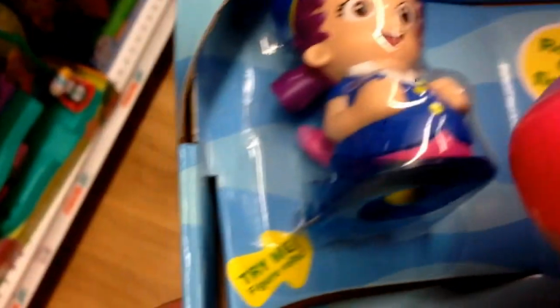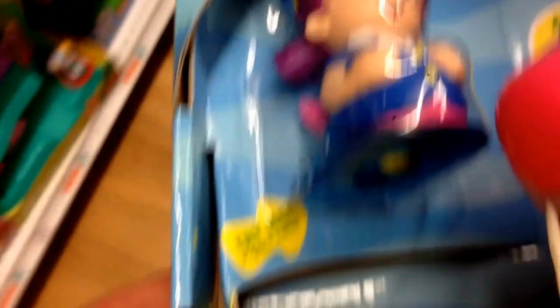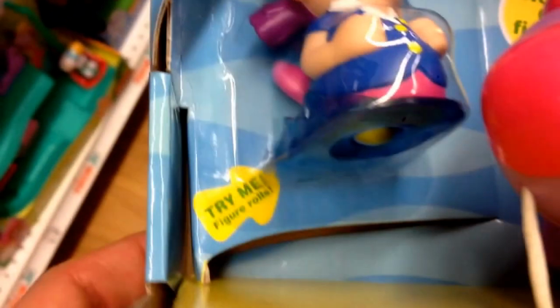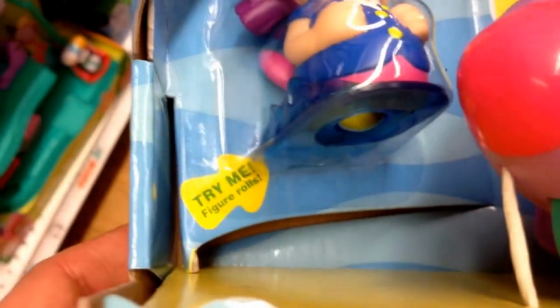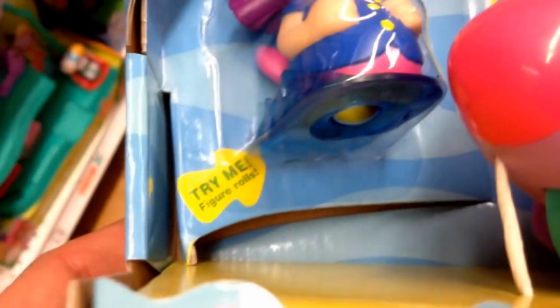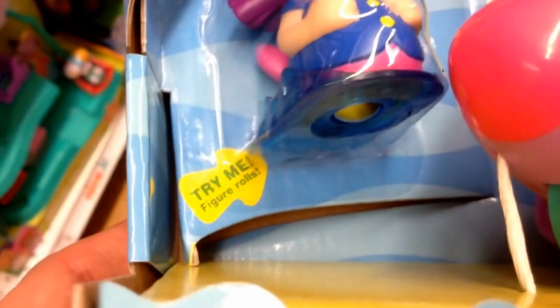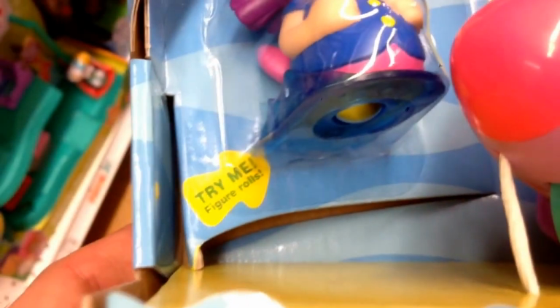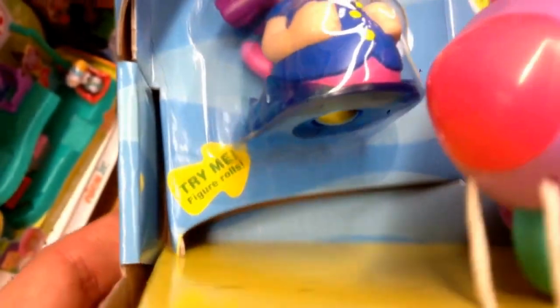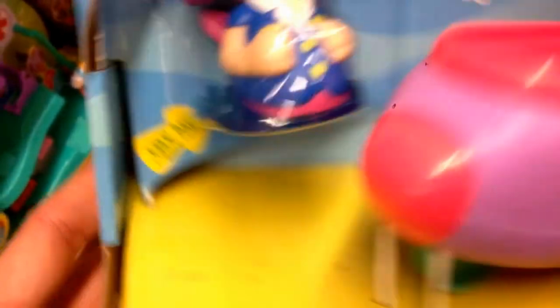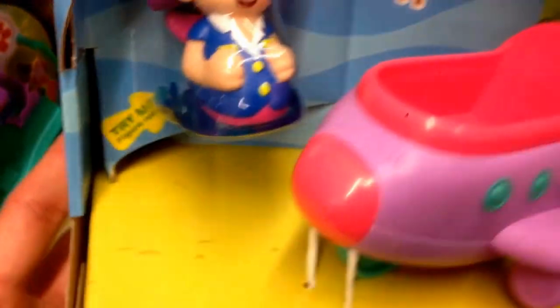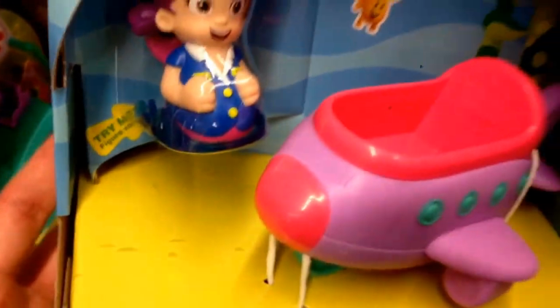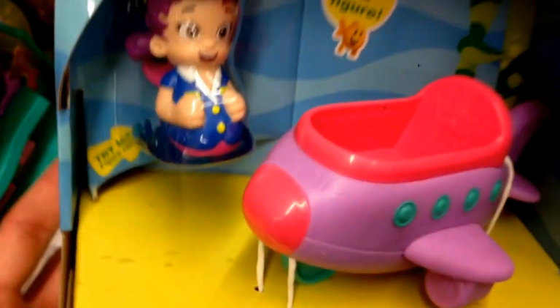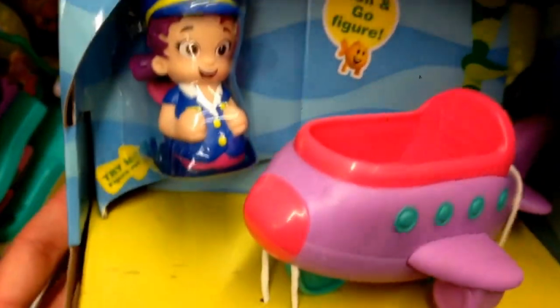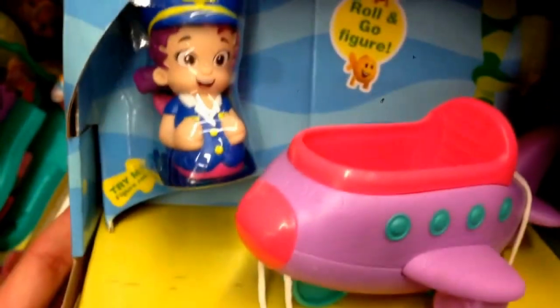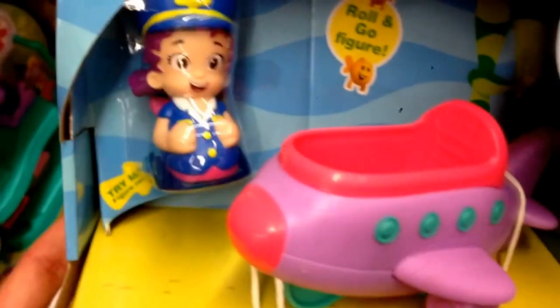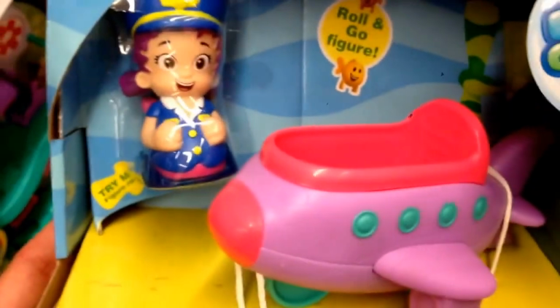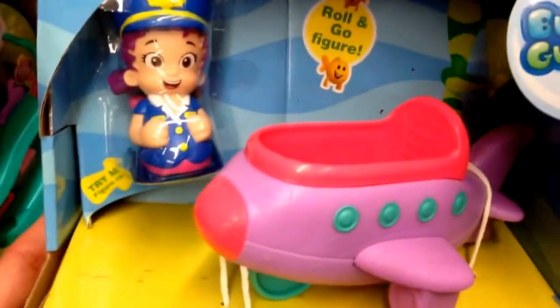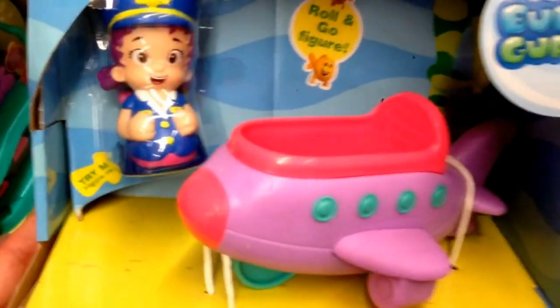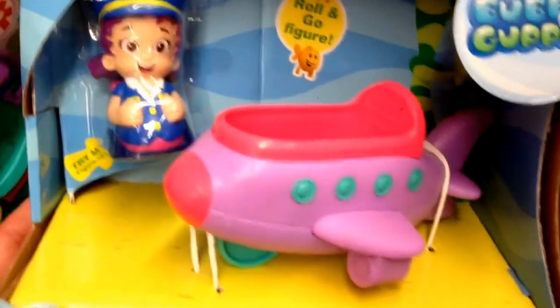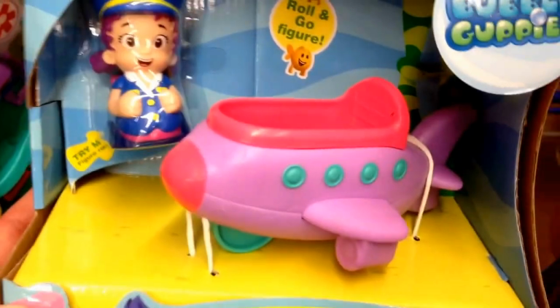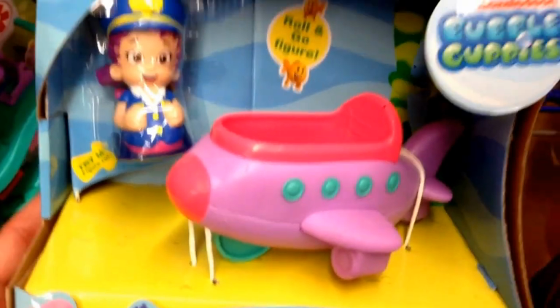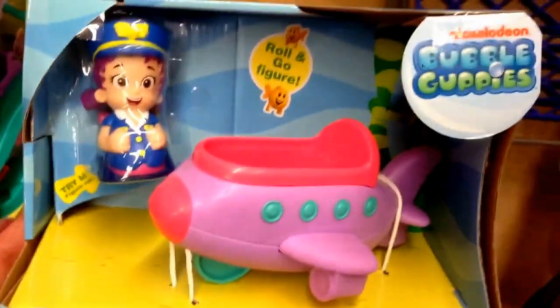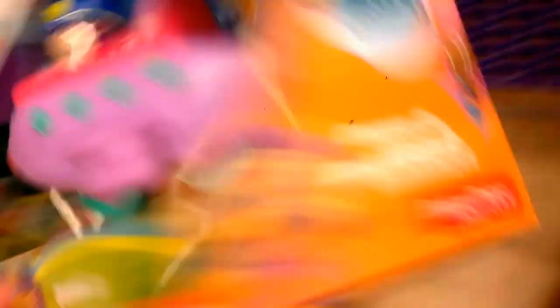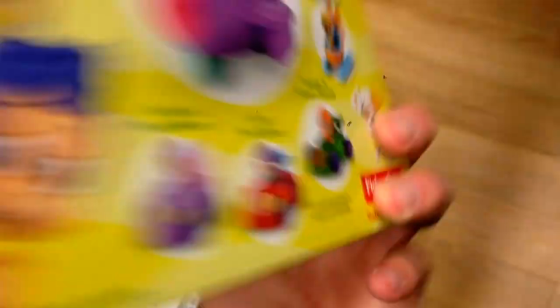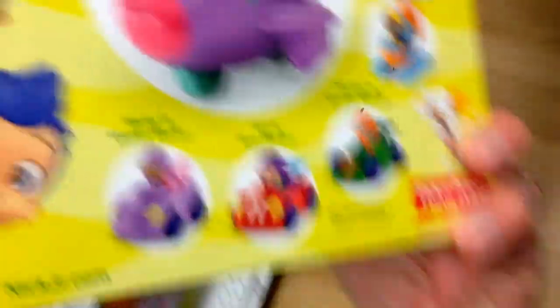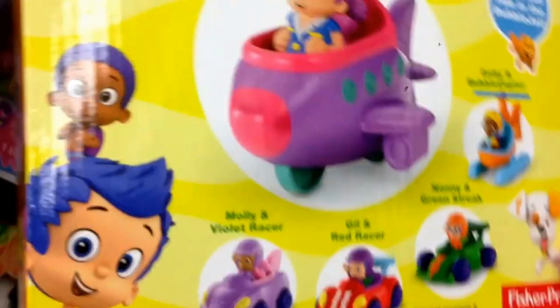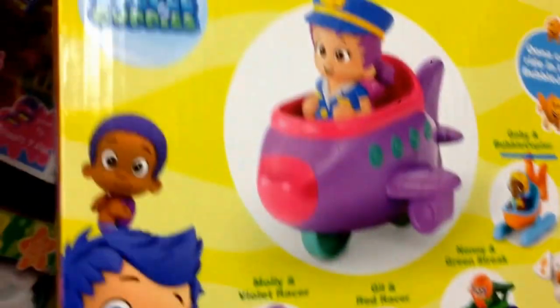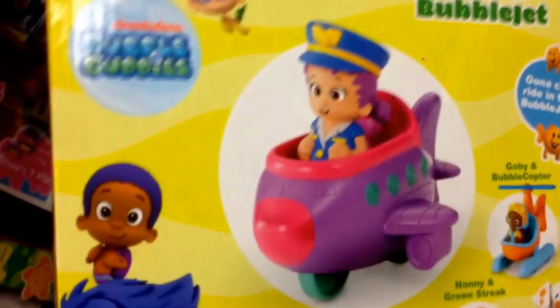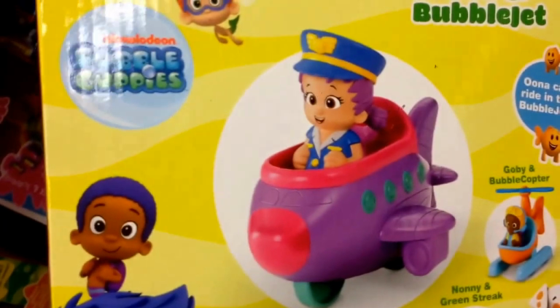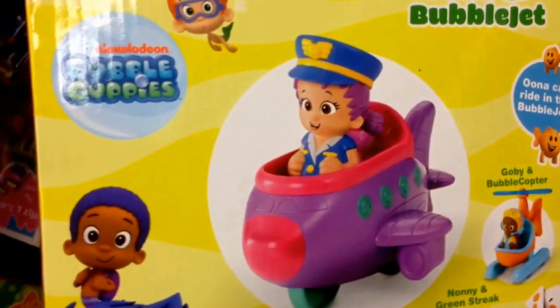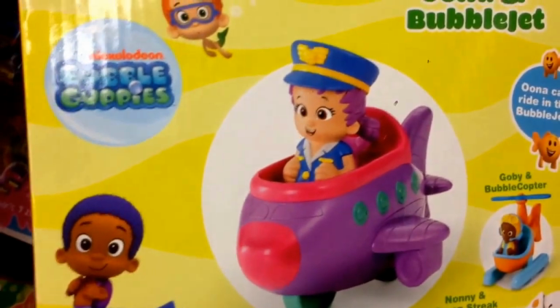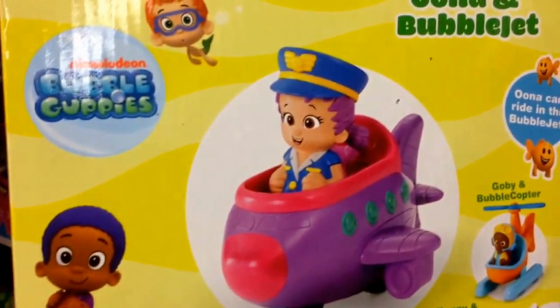The action figure rolls — that's awesome. She can roll around. Taking a look at the back, there she is in action.